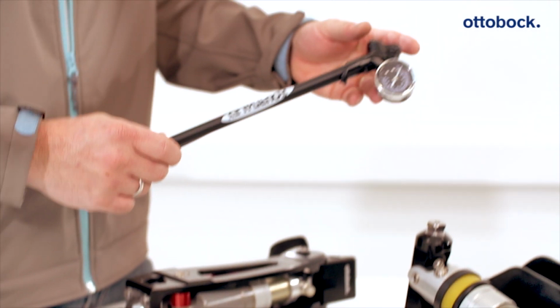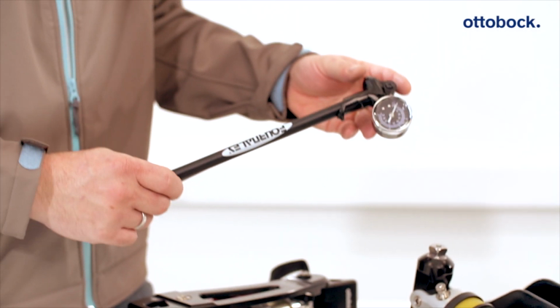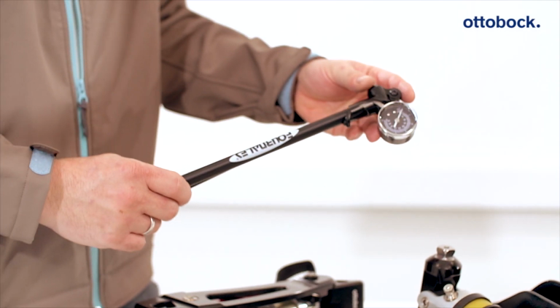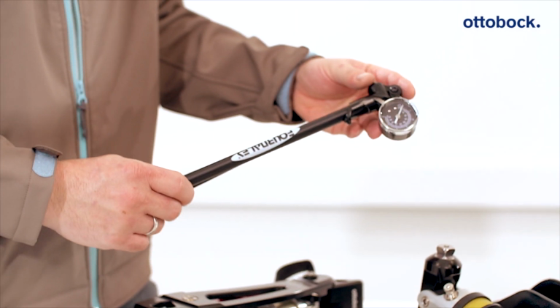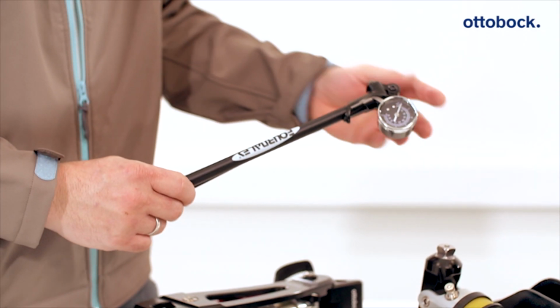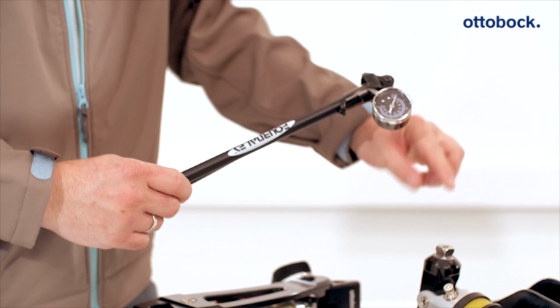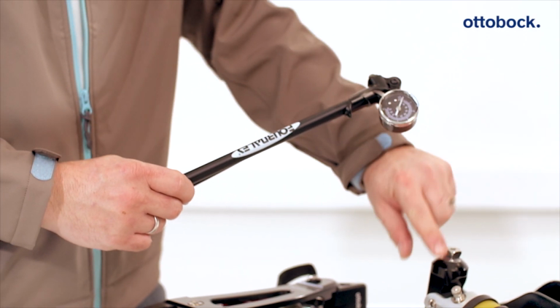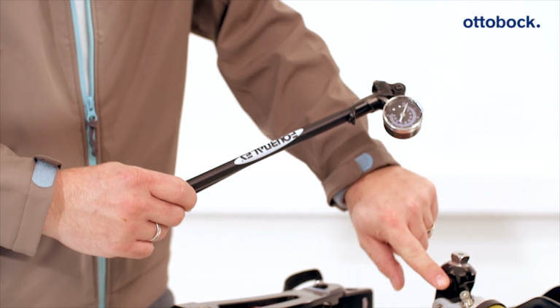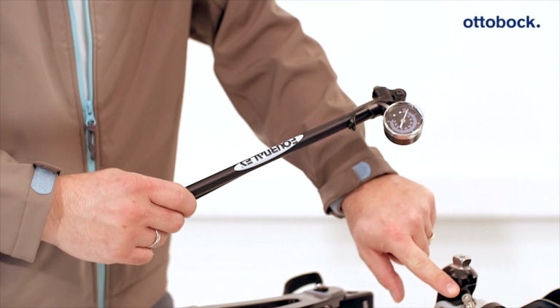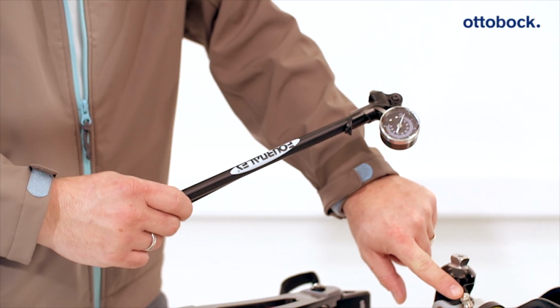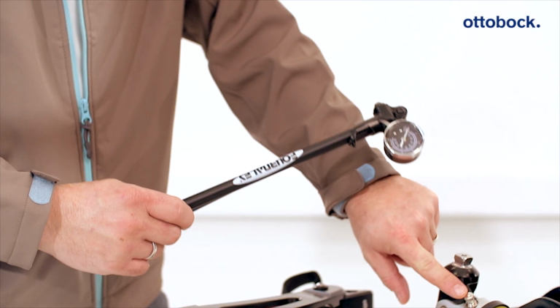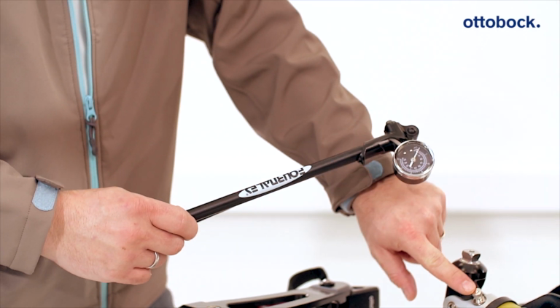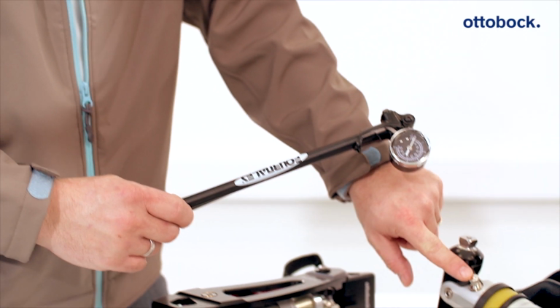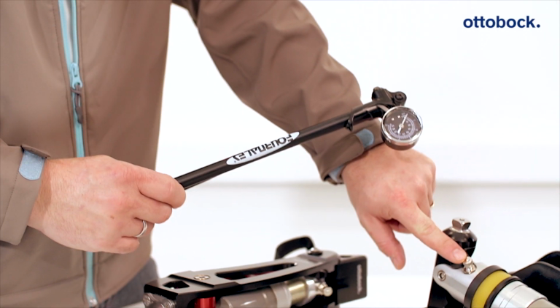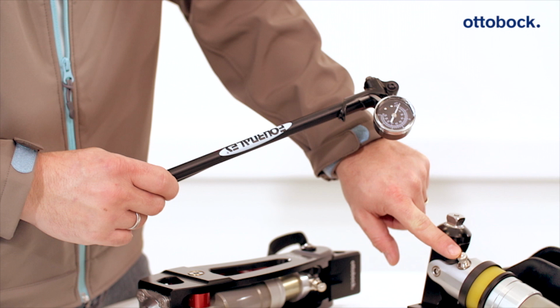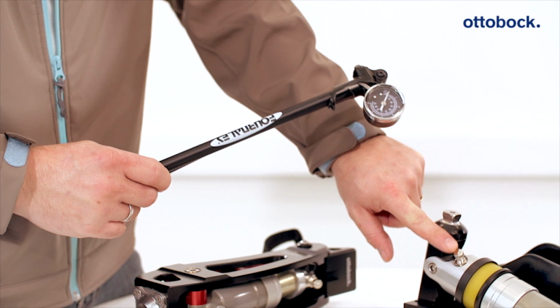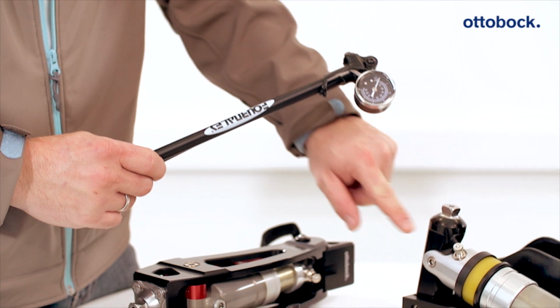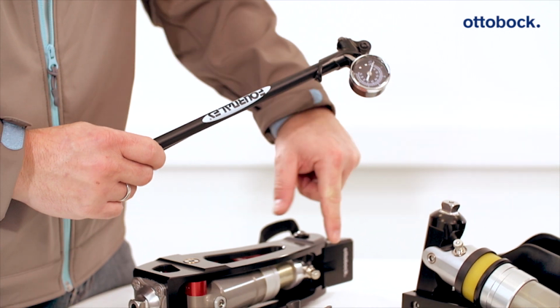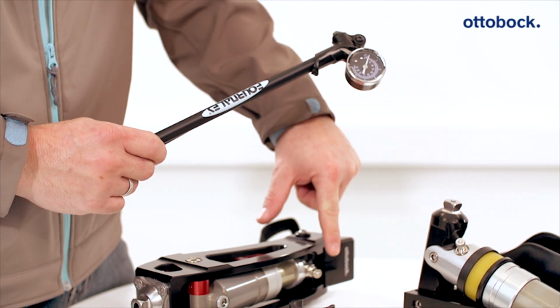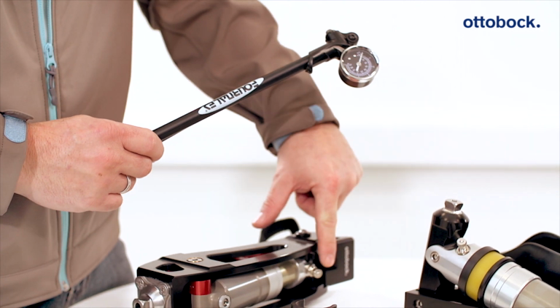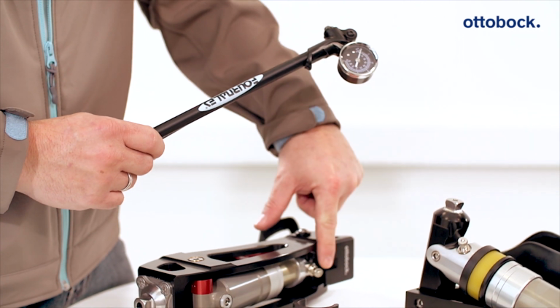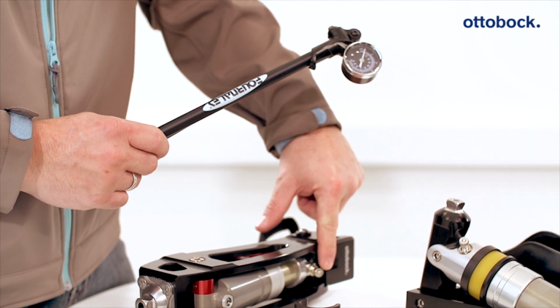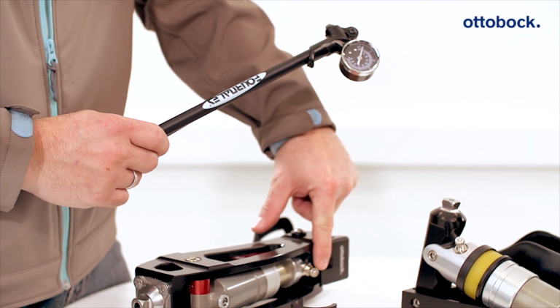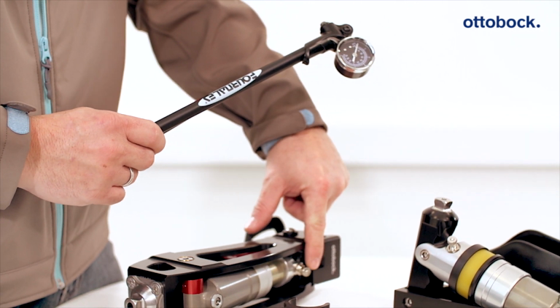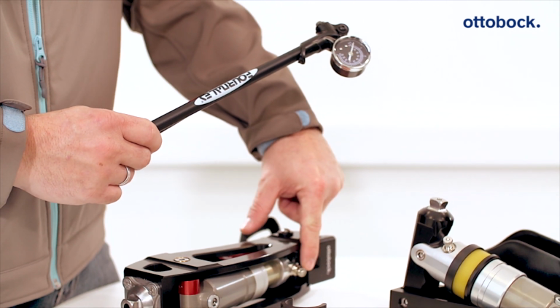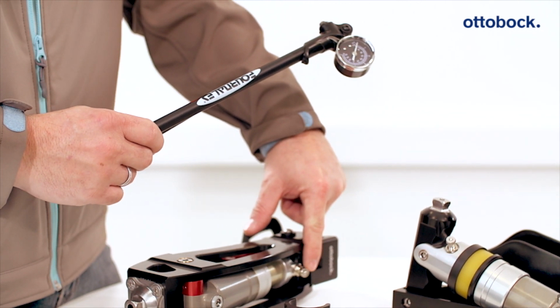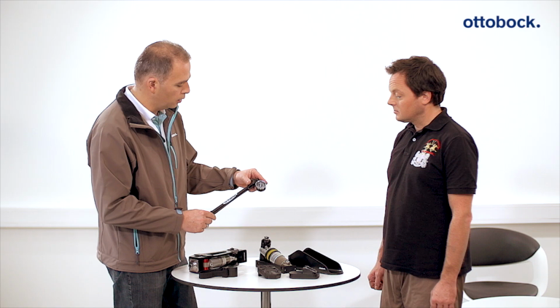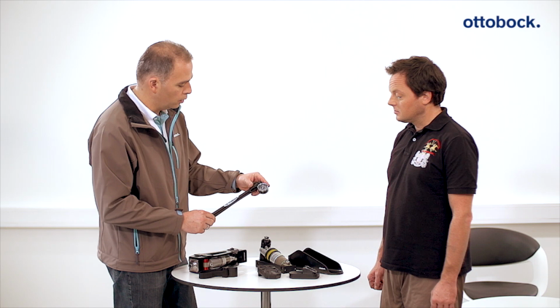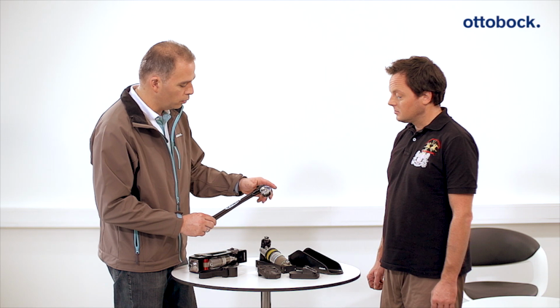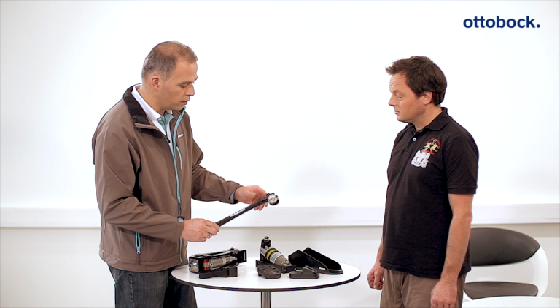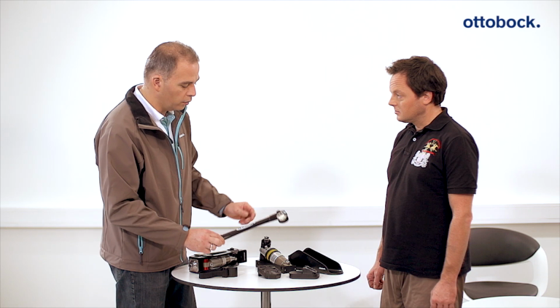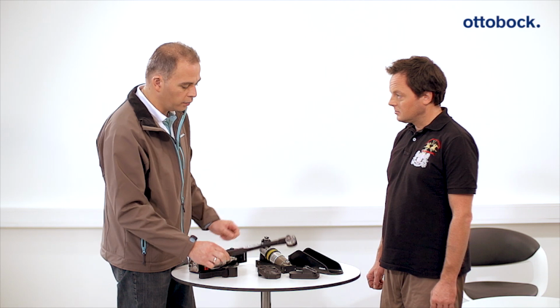The flexion resistance of the foot component and in the knee joint are adjusted with the help of the high-pressure air pump.